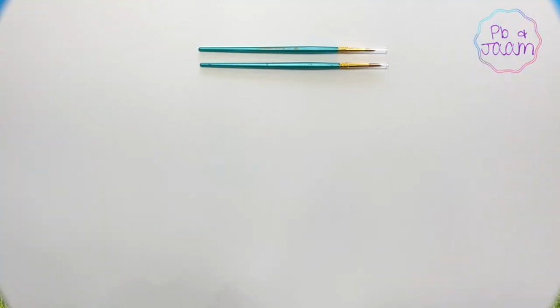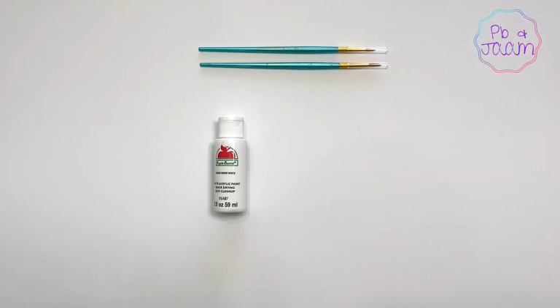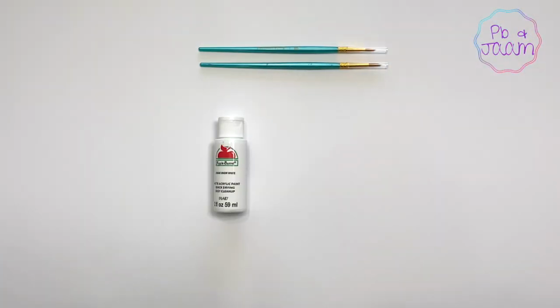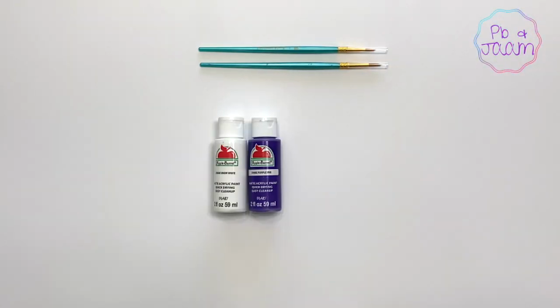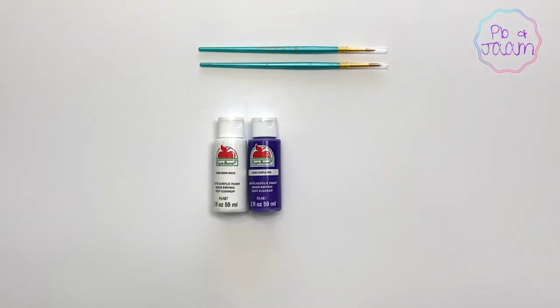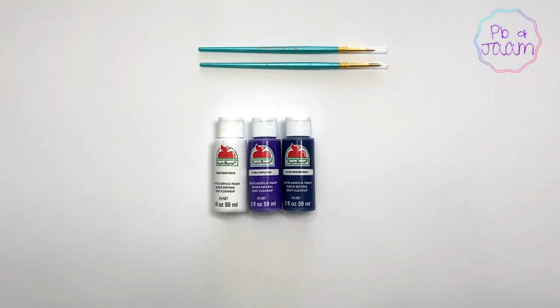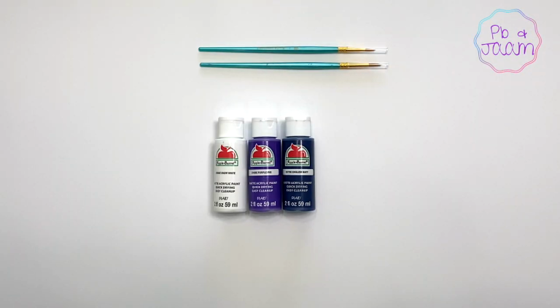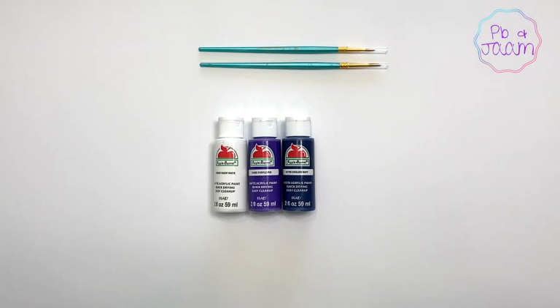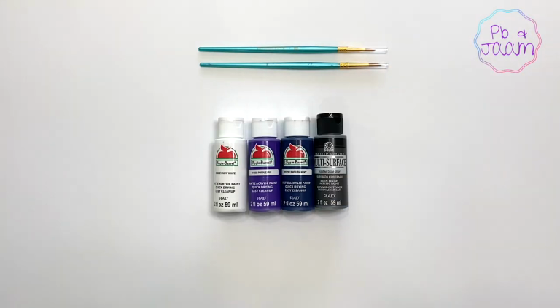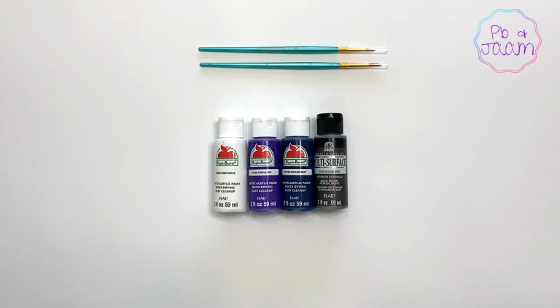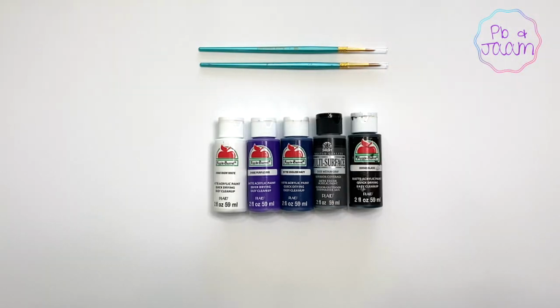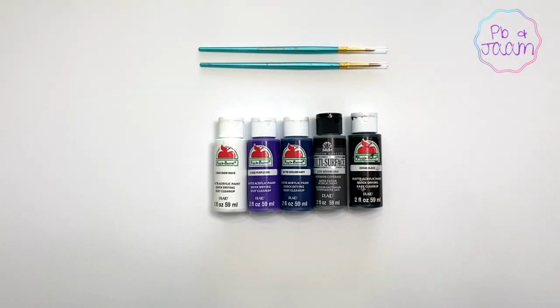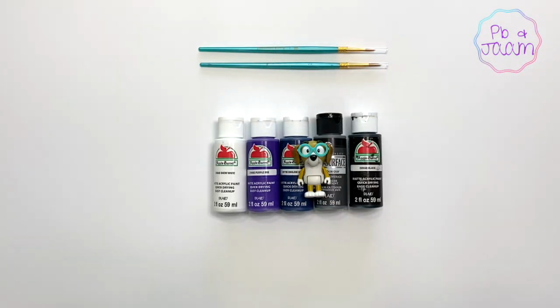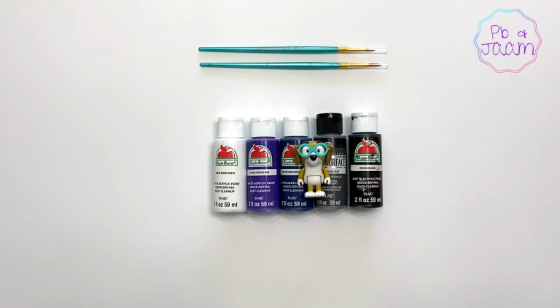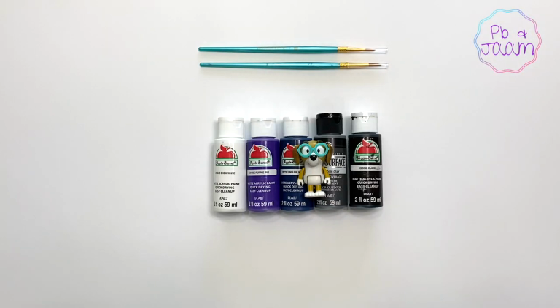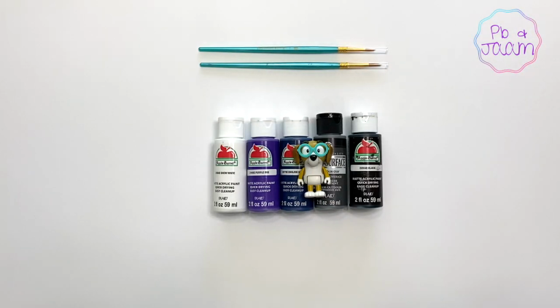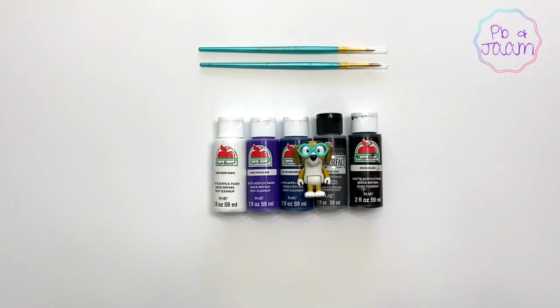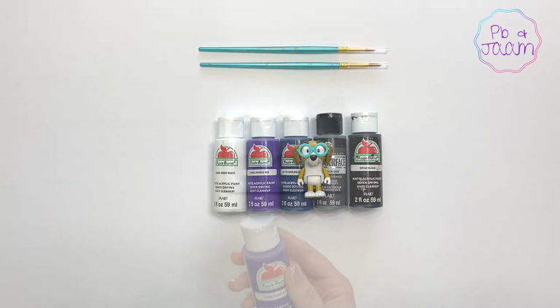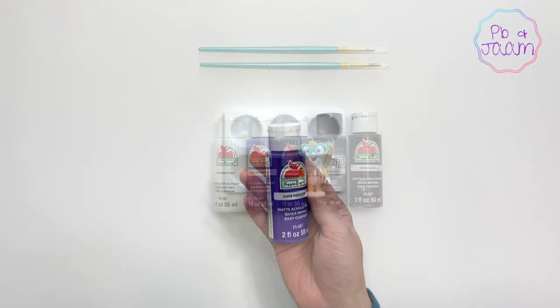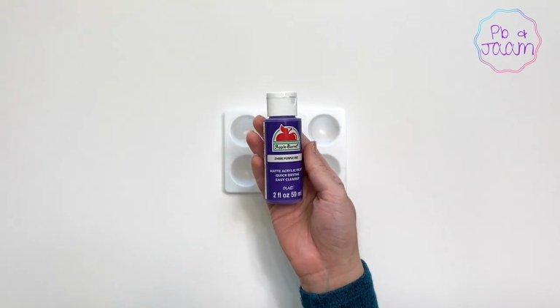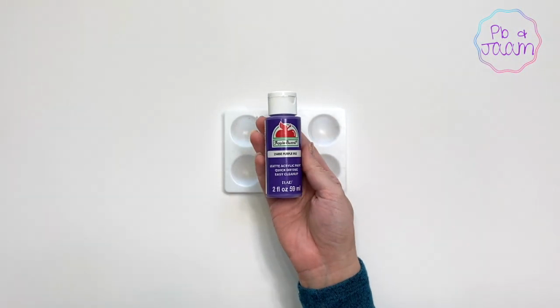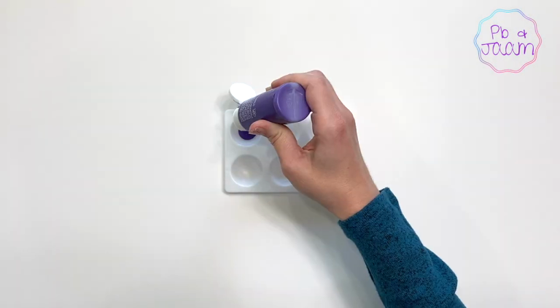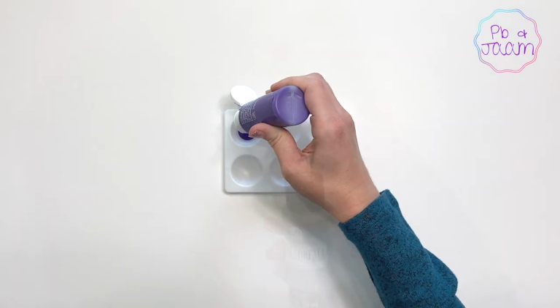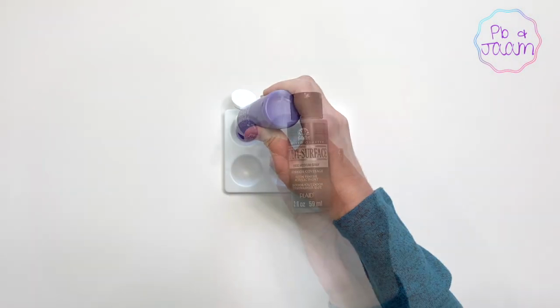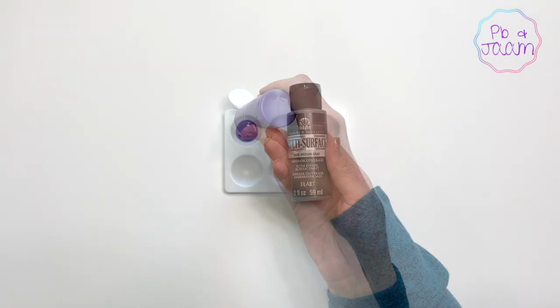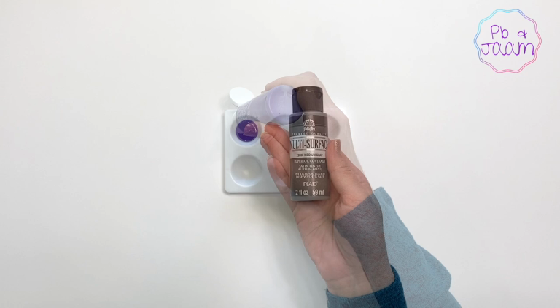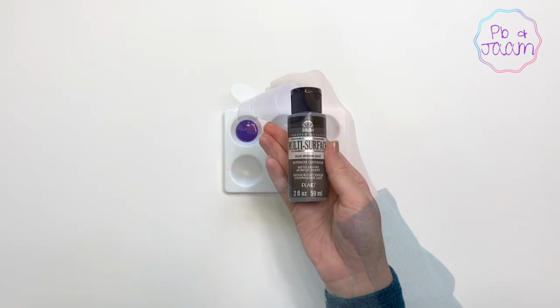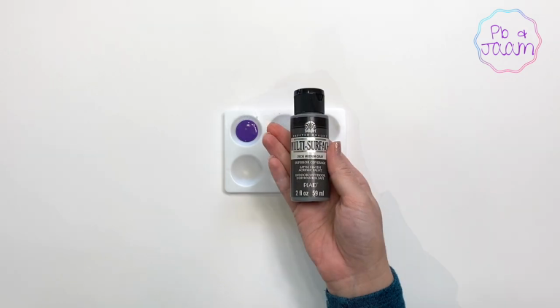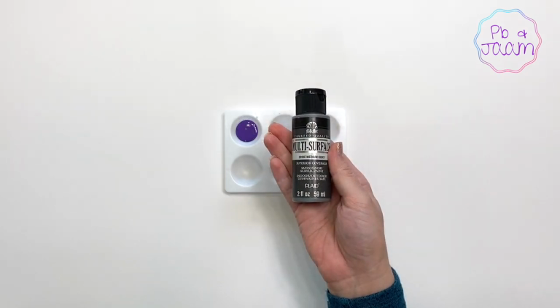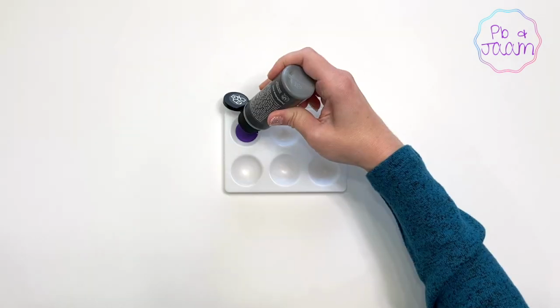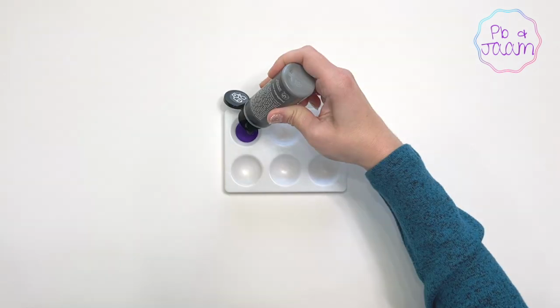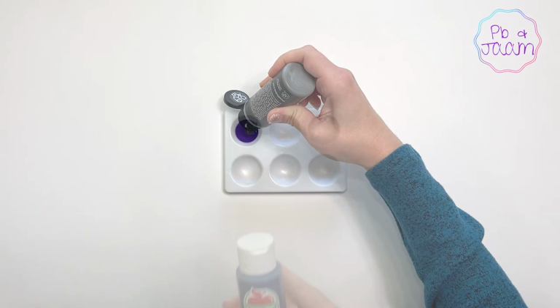The supplies you'll need are paint brushes, paint, and of course Honey.